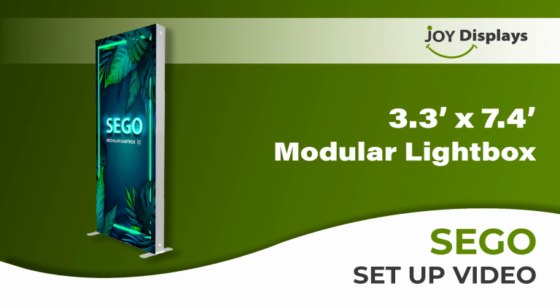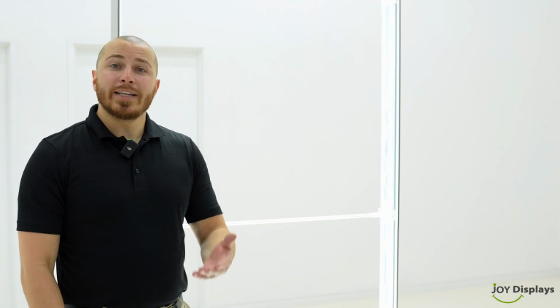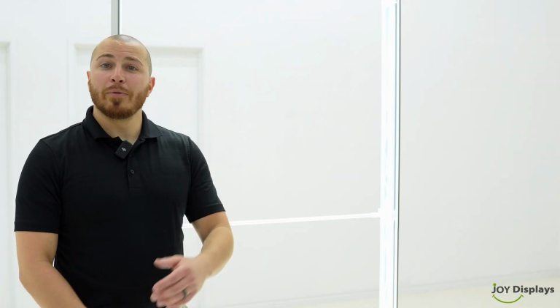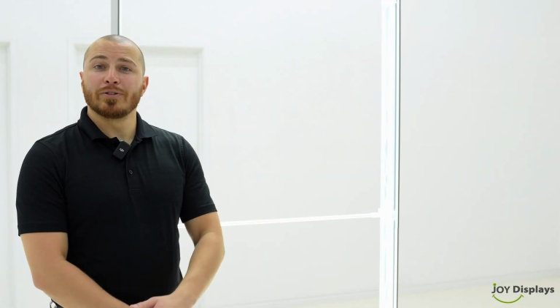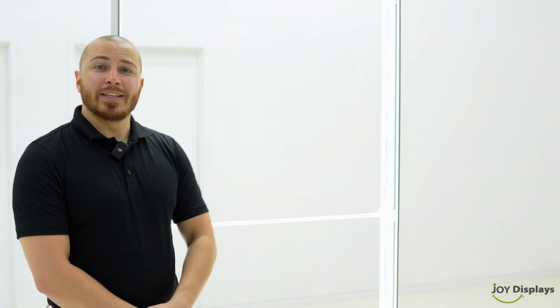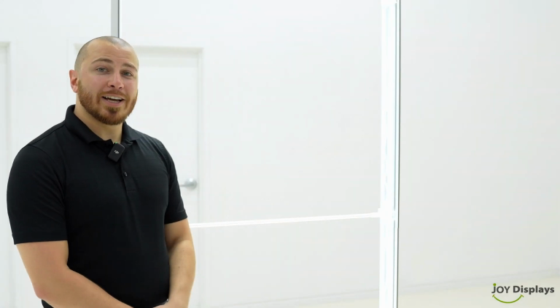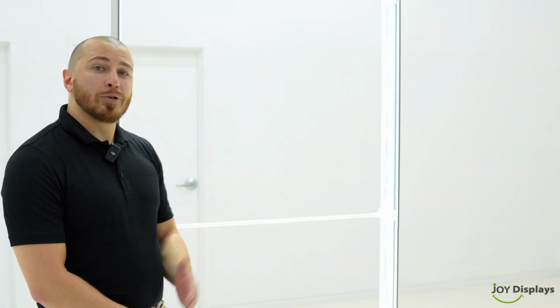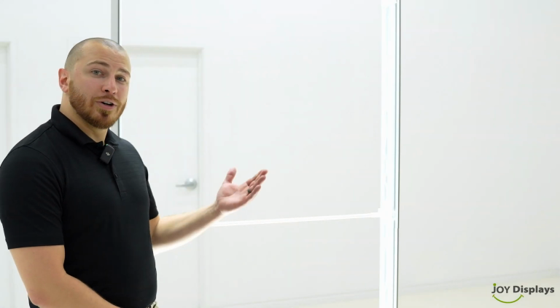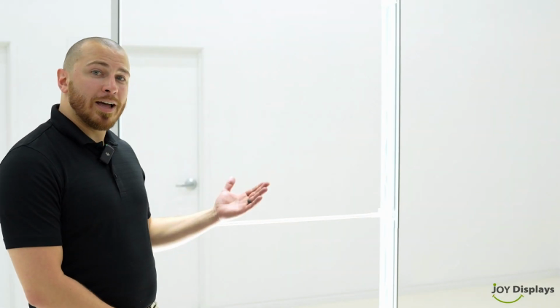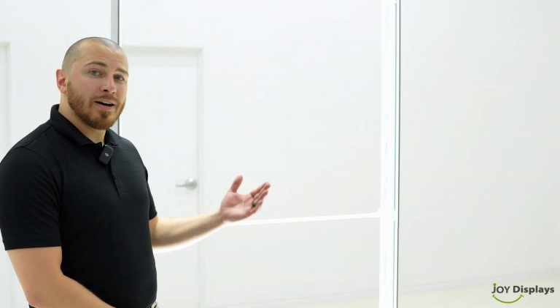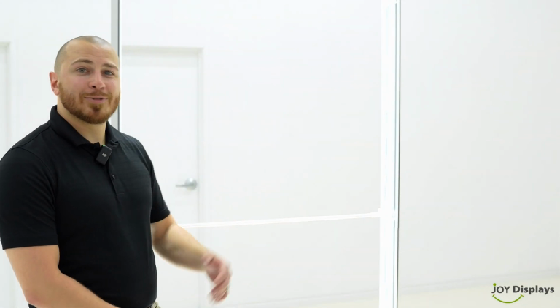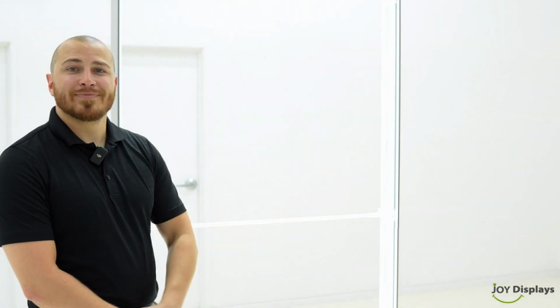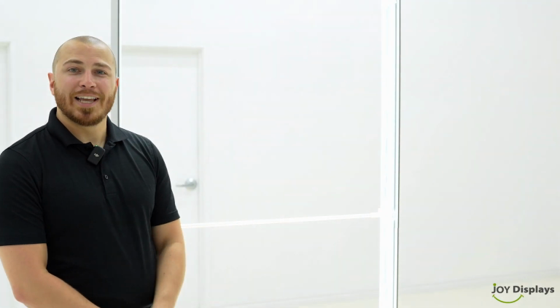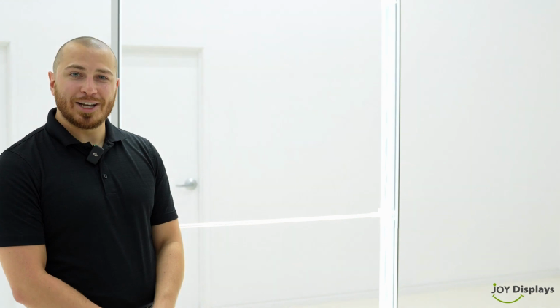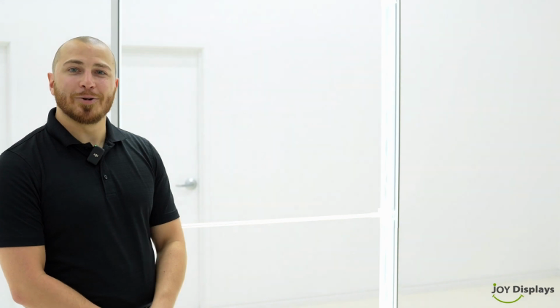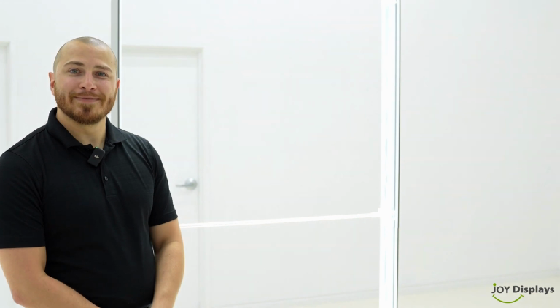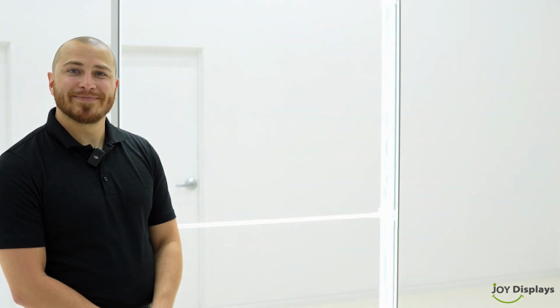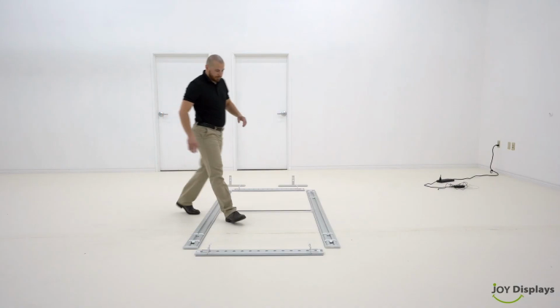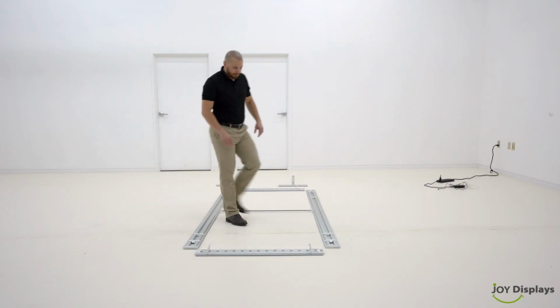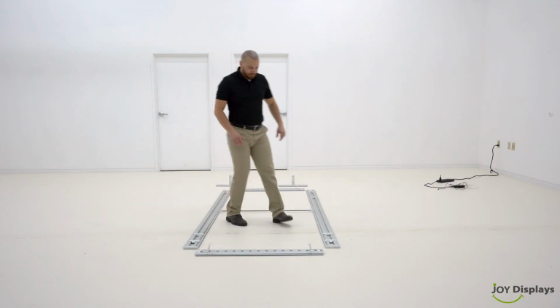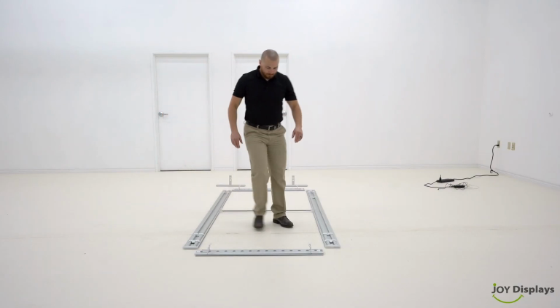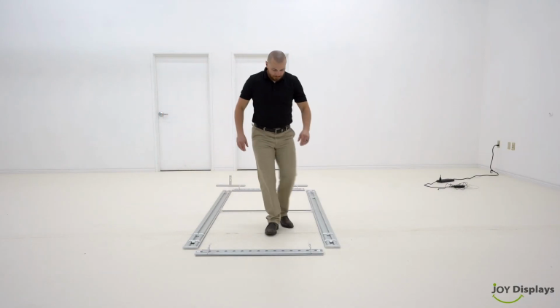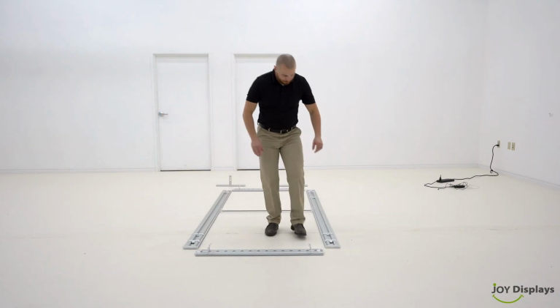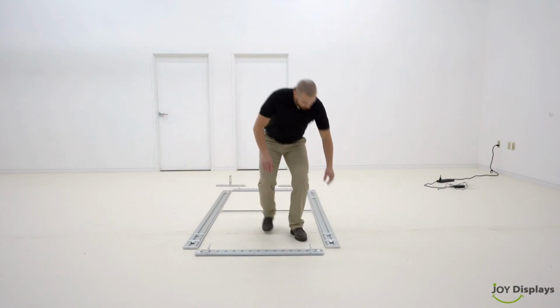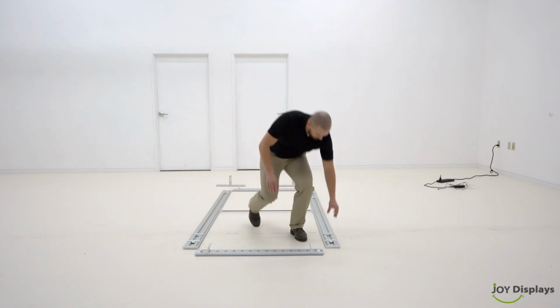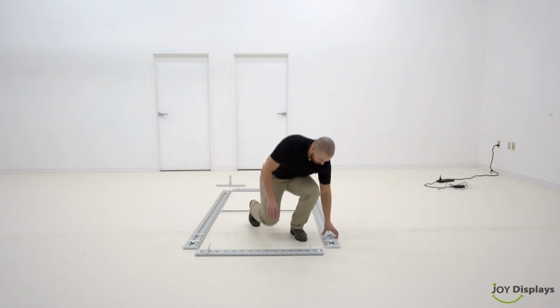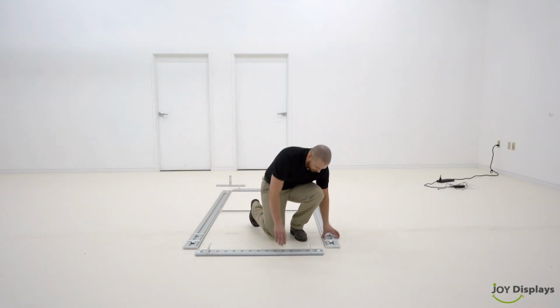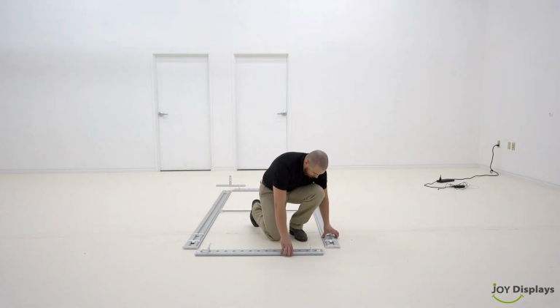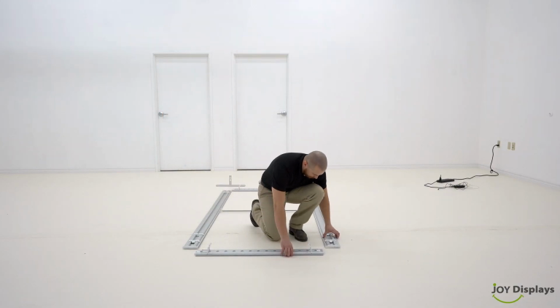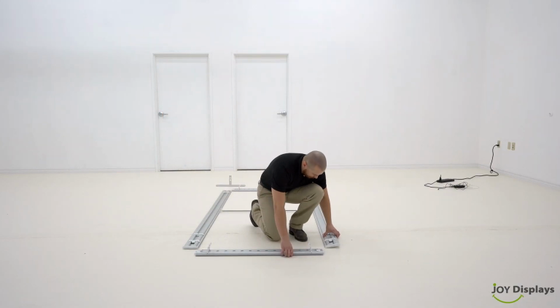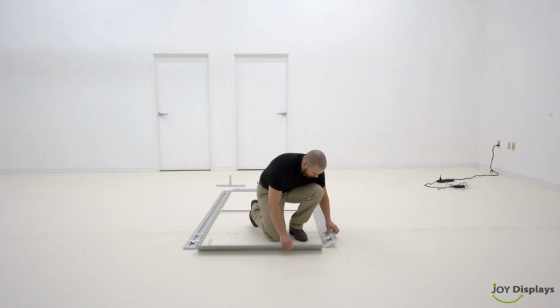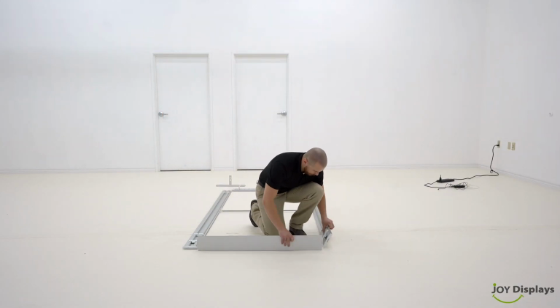Need help building the SEGO 3-foot light box? Here's how you do it. First, lay the outer panels of the frame on the floor and connect them.